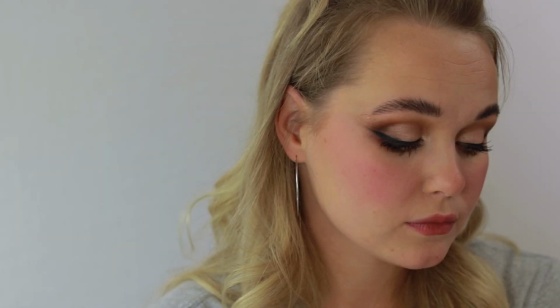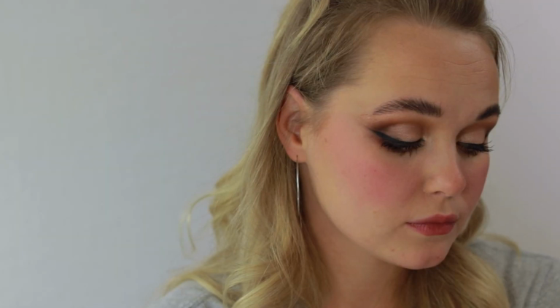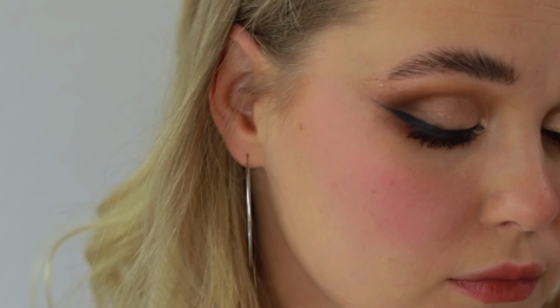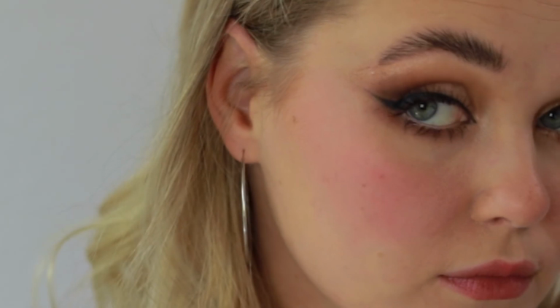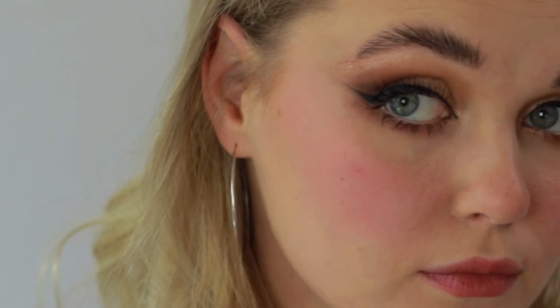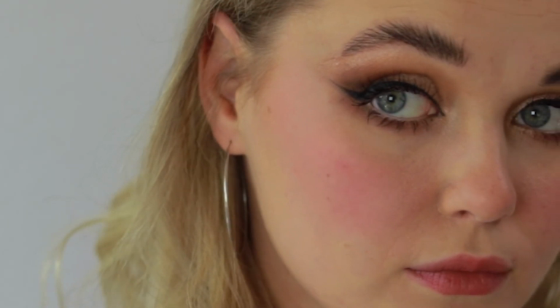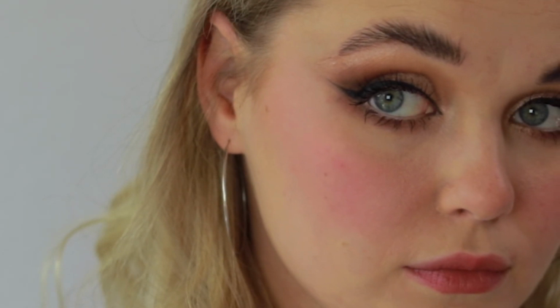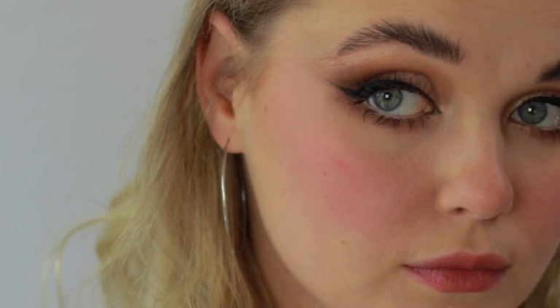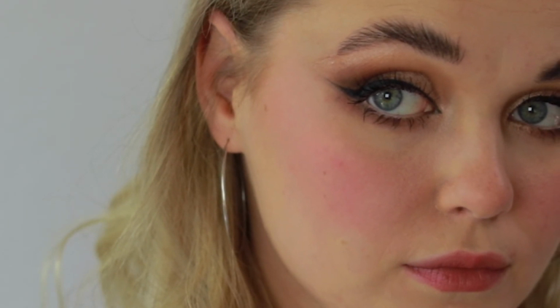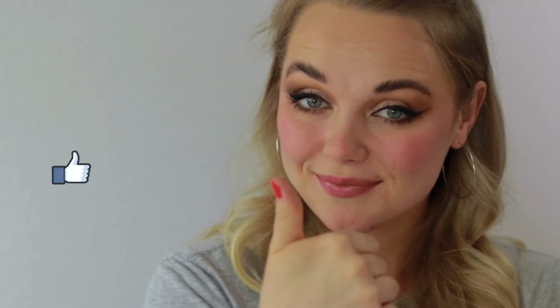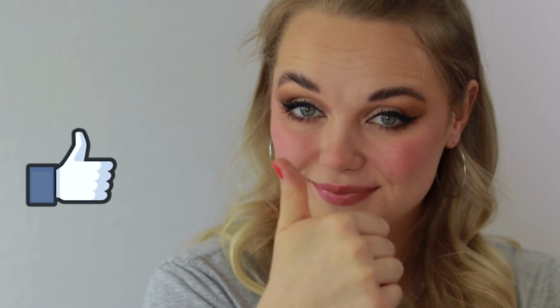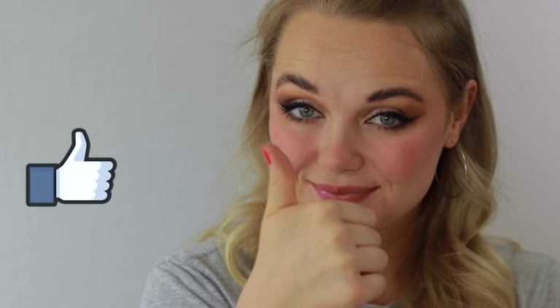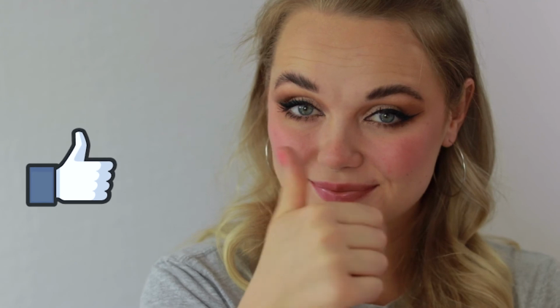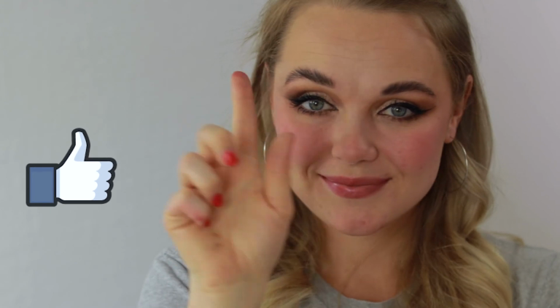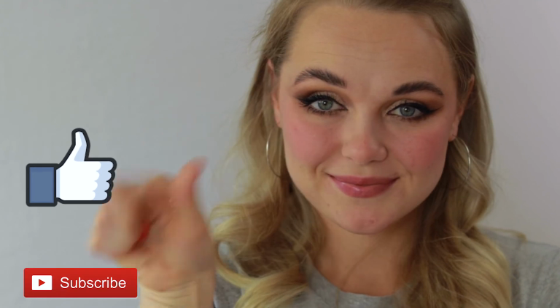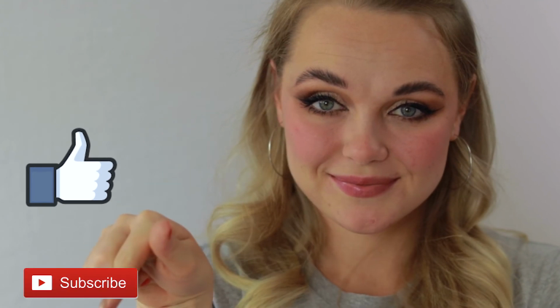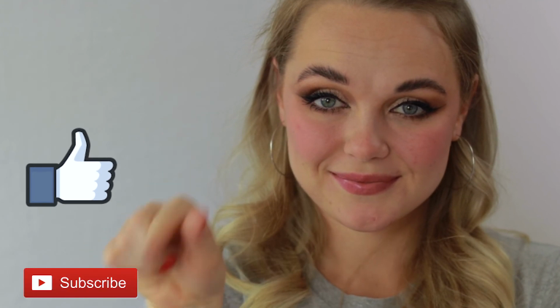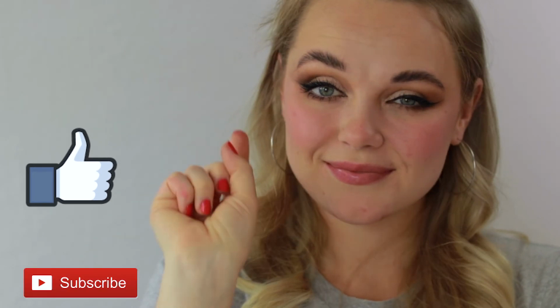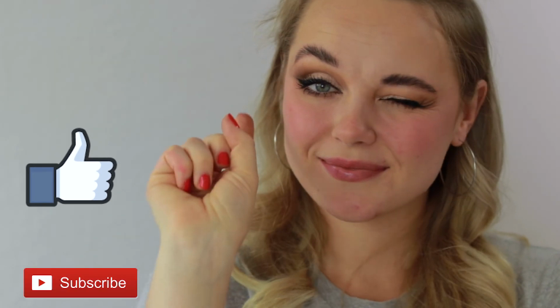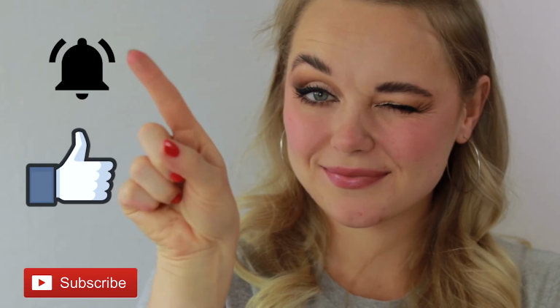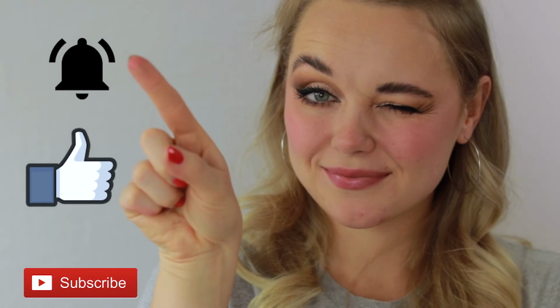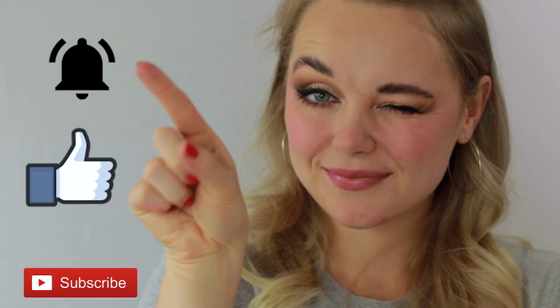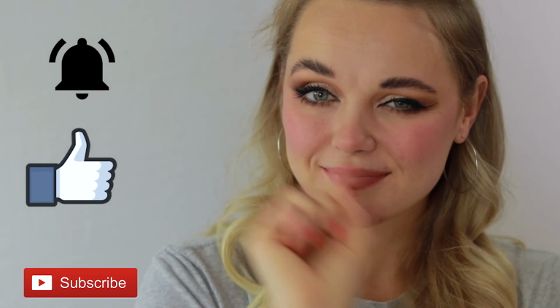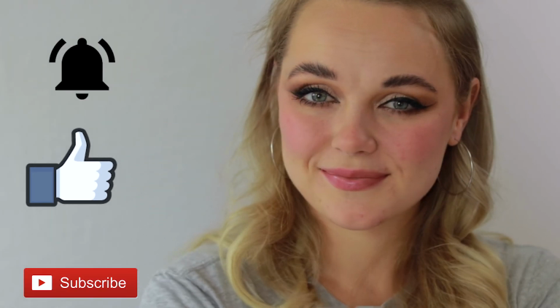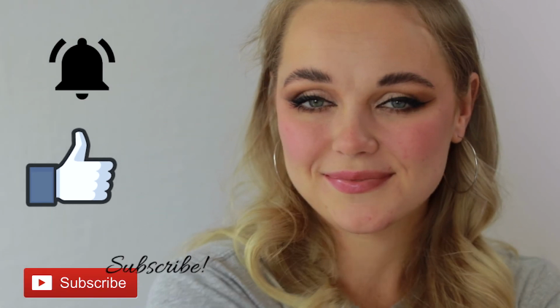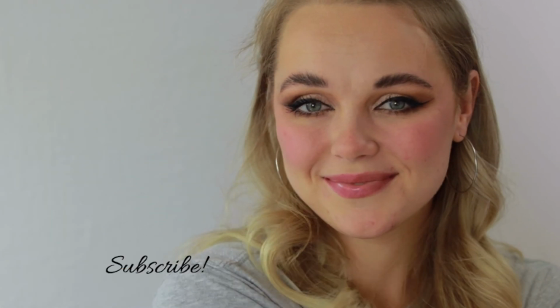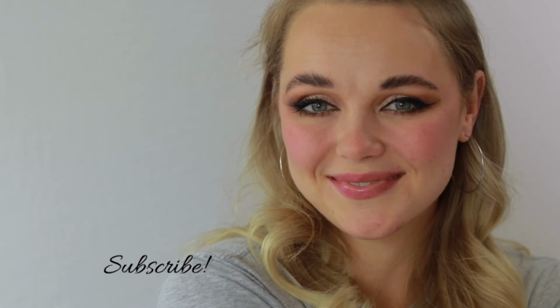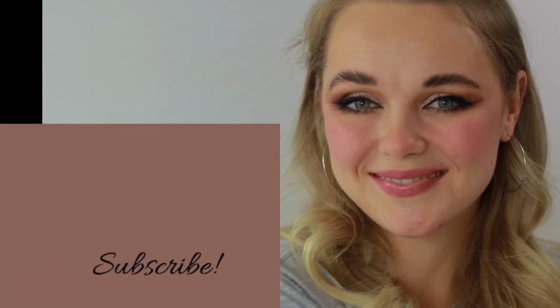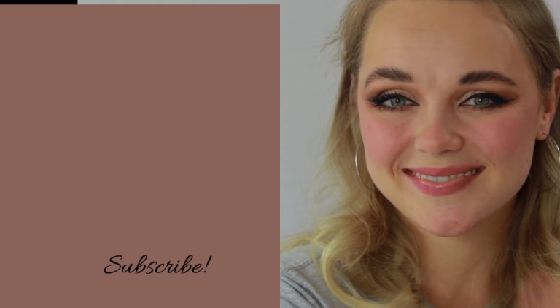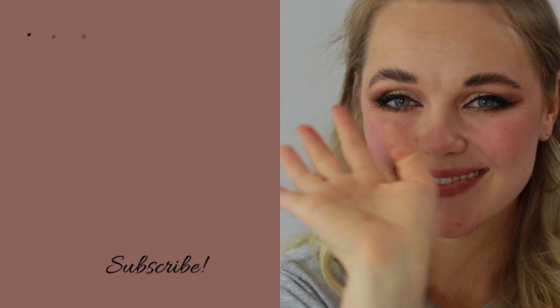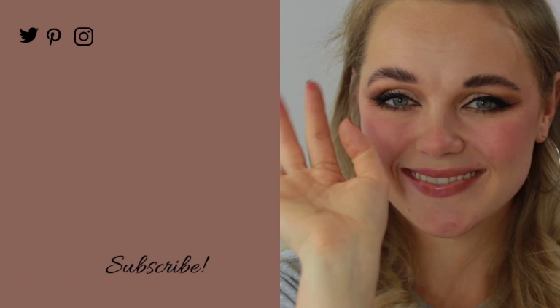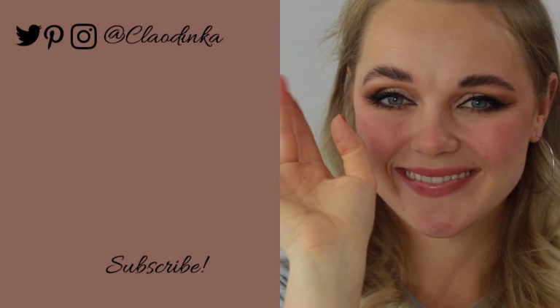And there we have it! That's pretty much it. Don't forget to like, subscribe, and hit that notification bell. I will see you next time, bye!